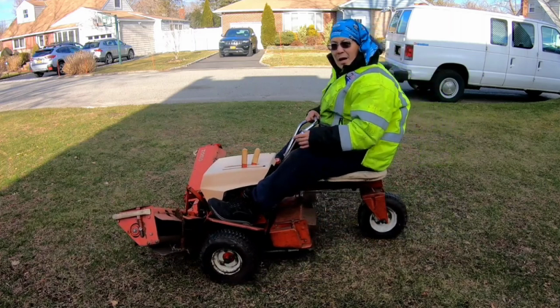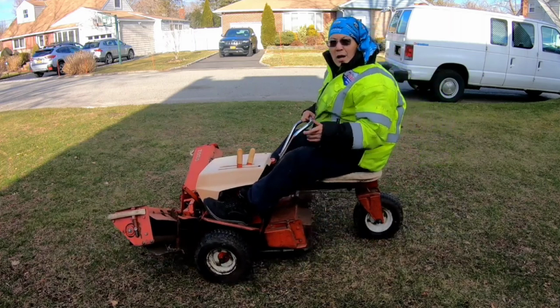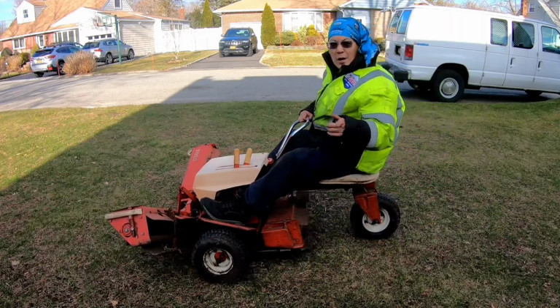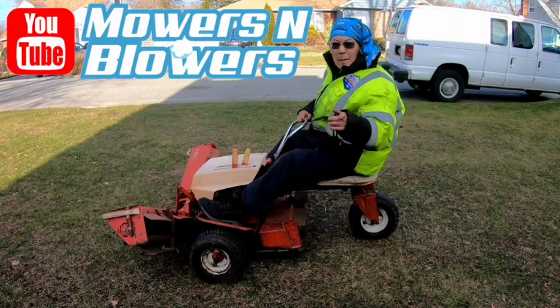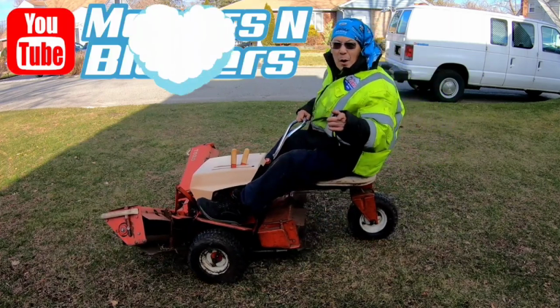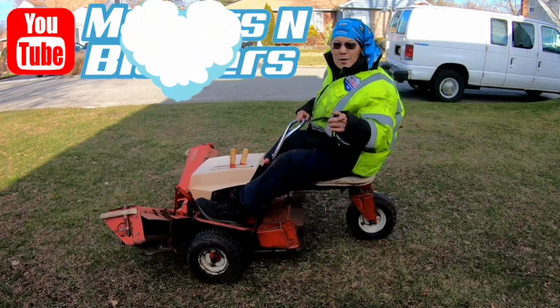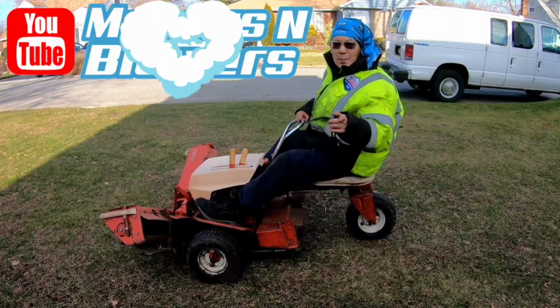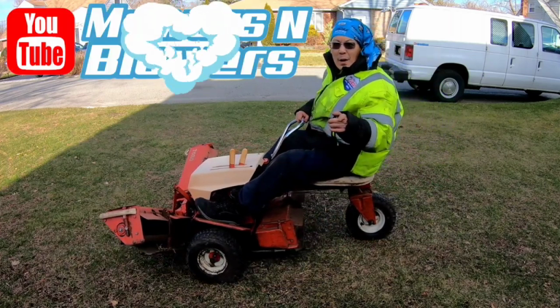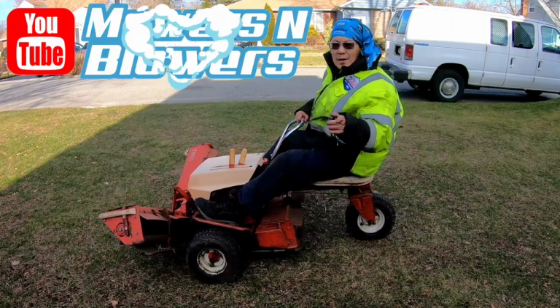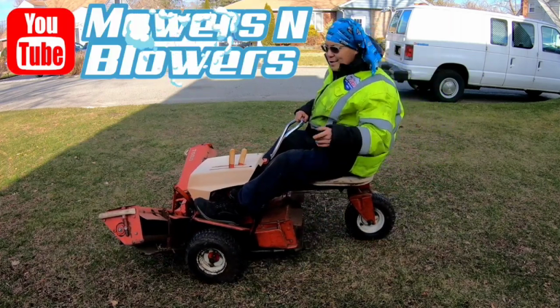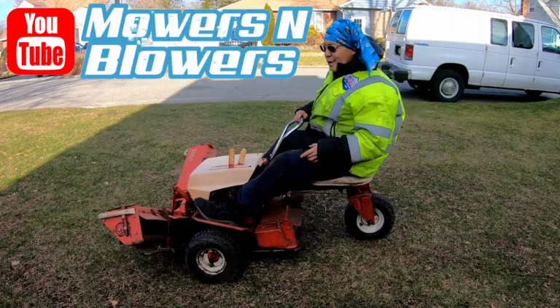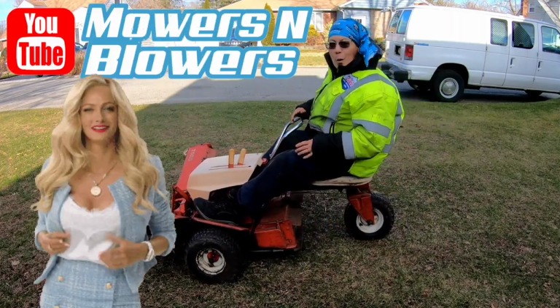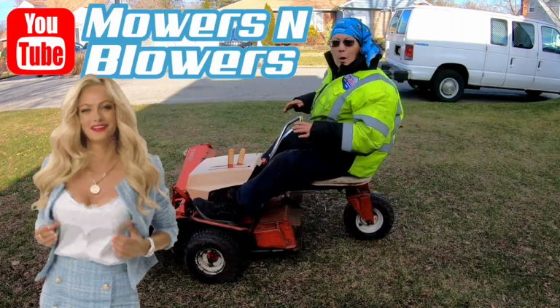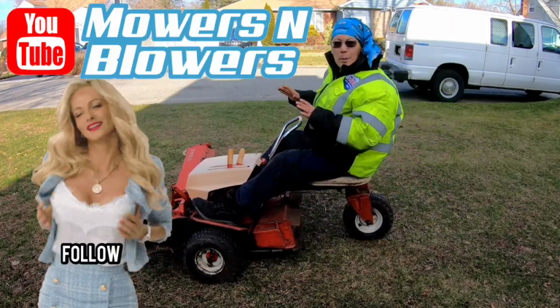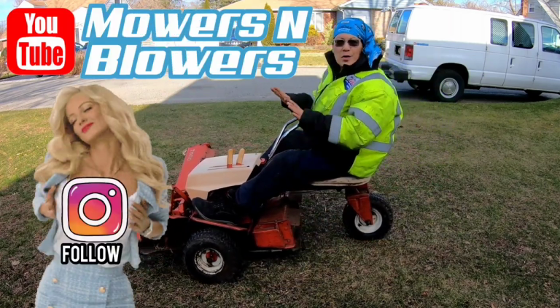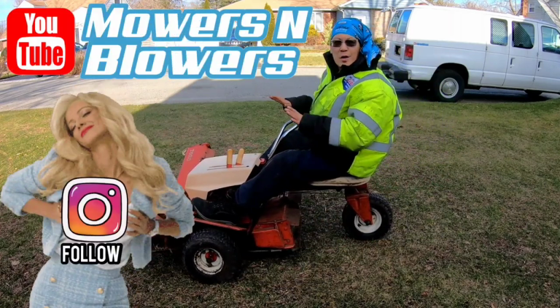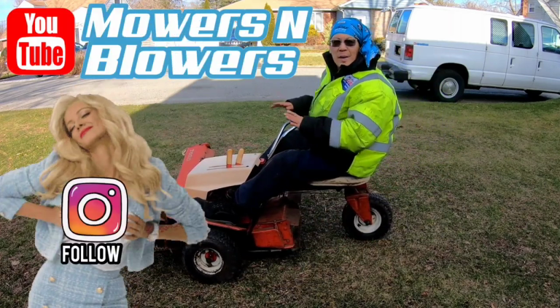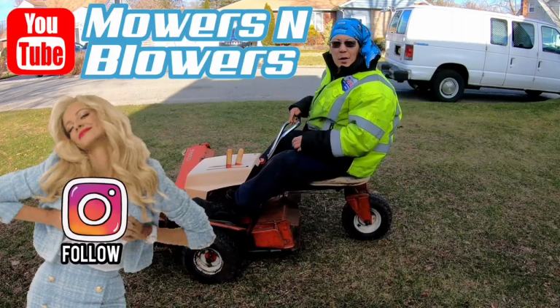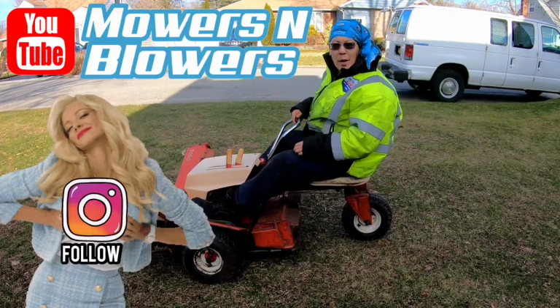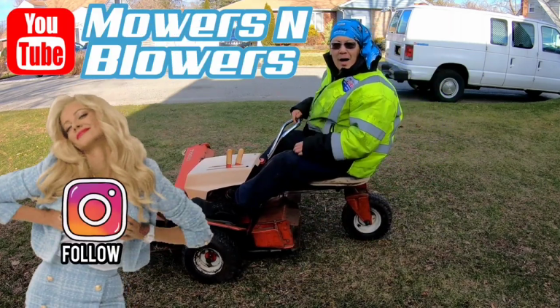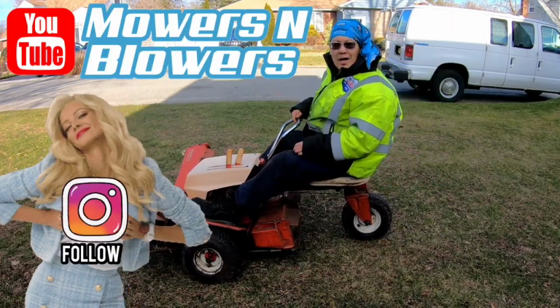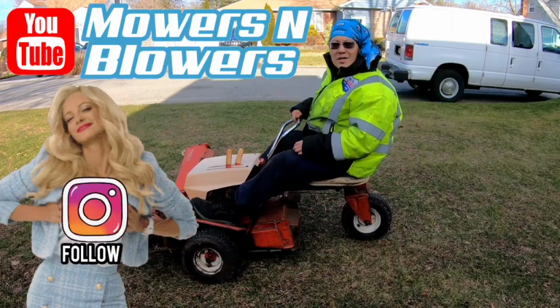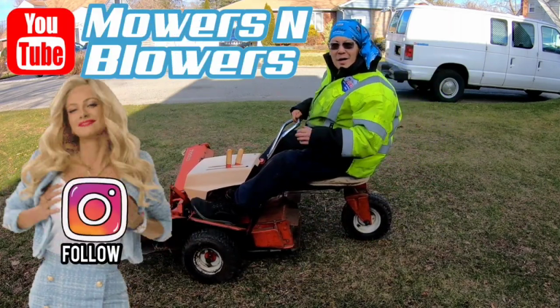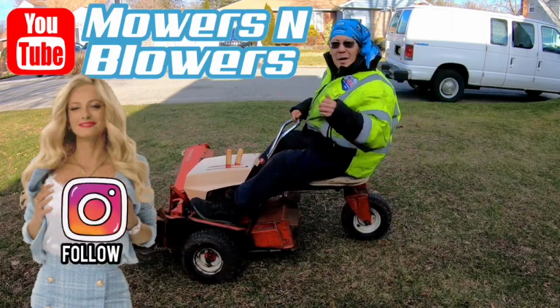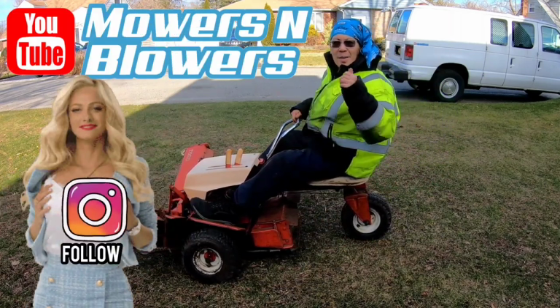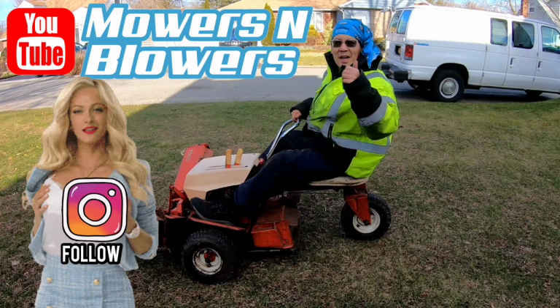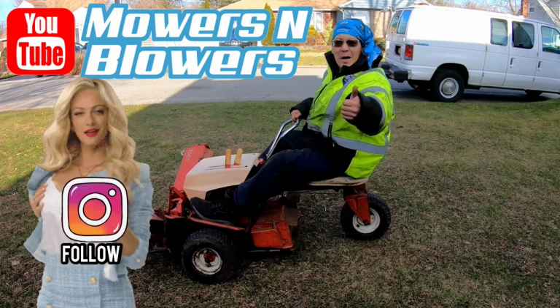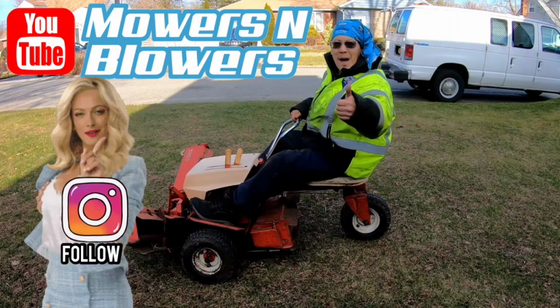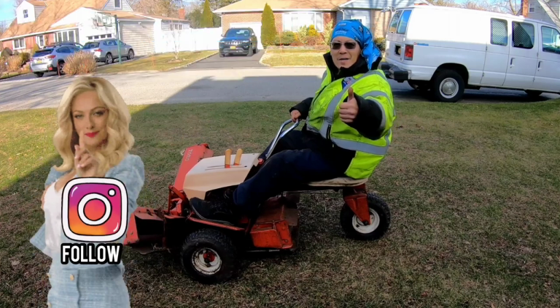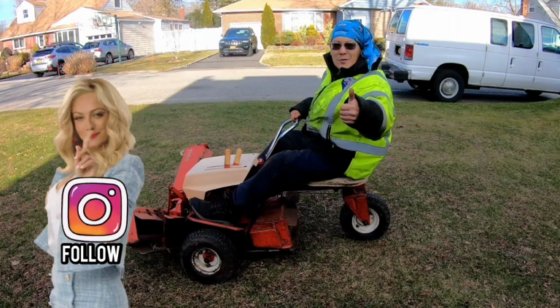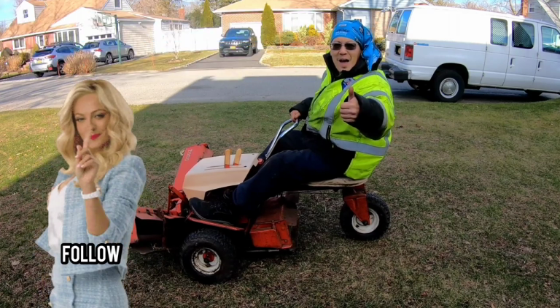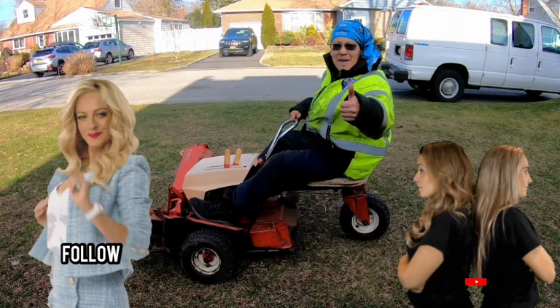Here at Mowers and Blowers, we push them in the garage, and they come on driving!